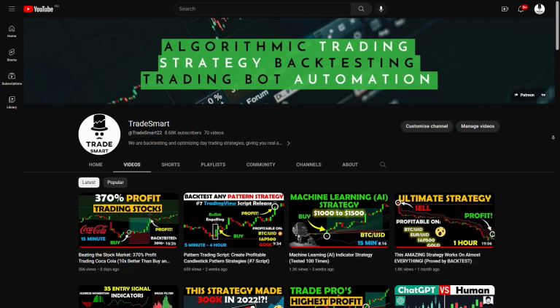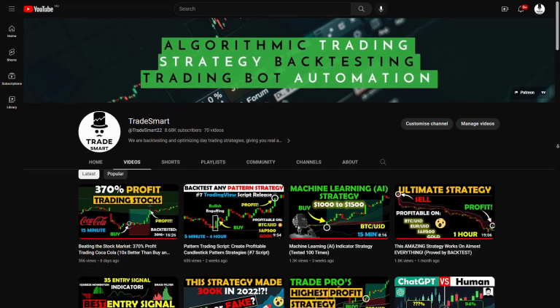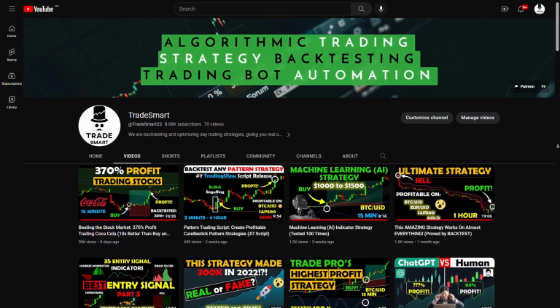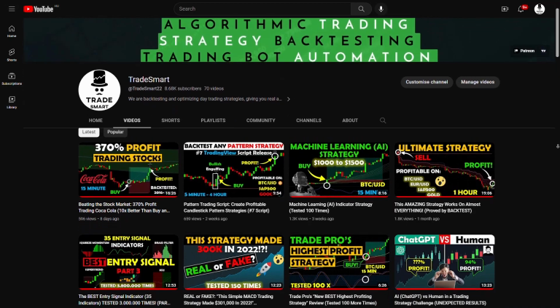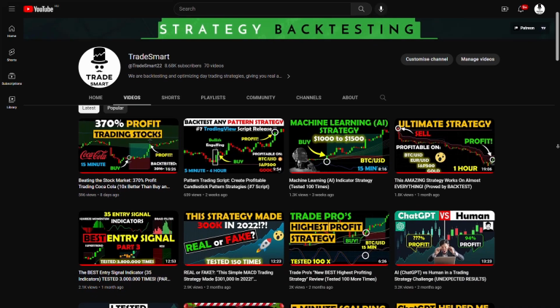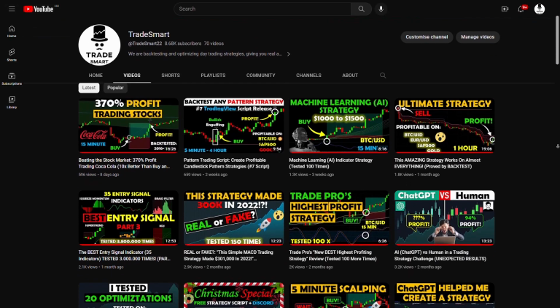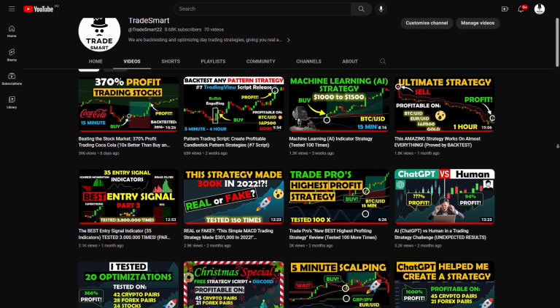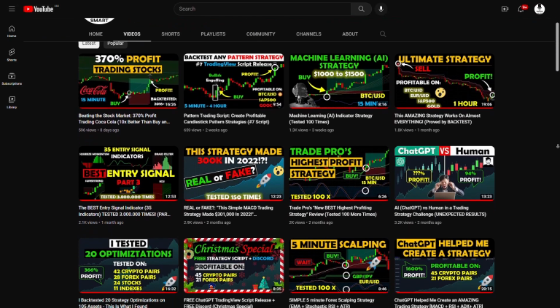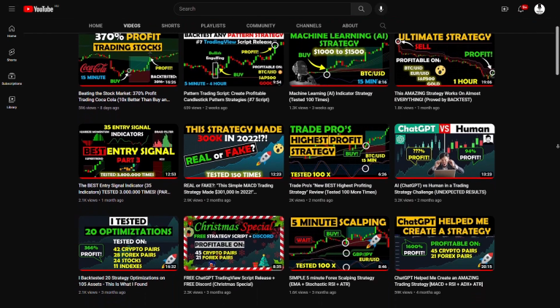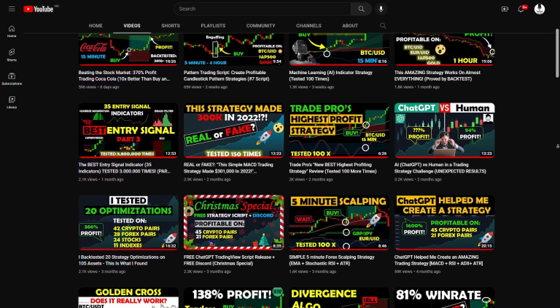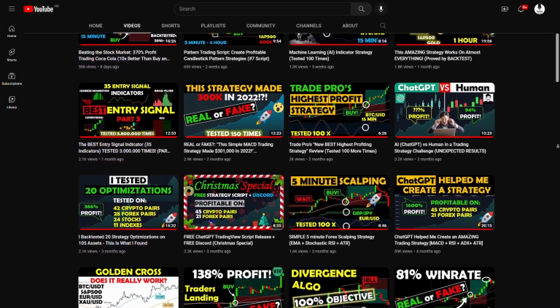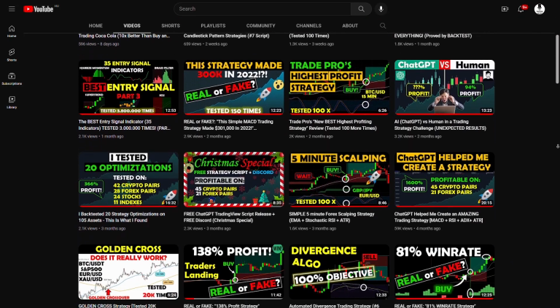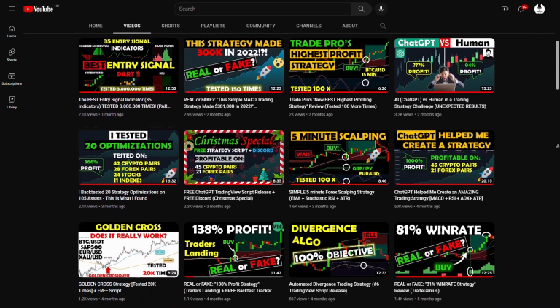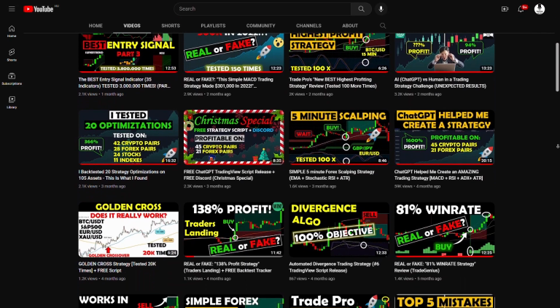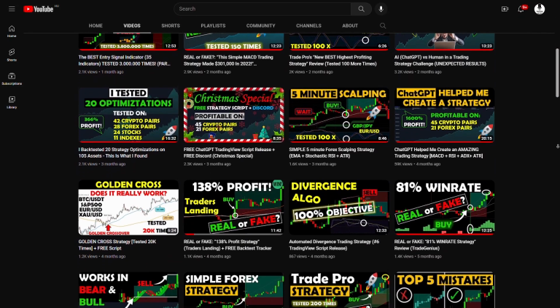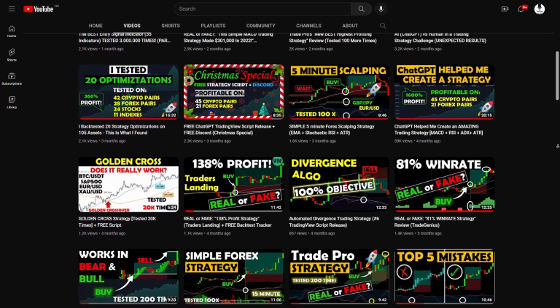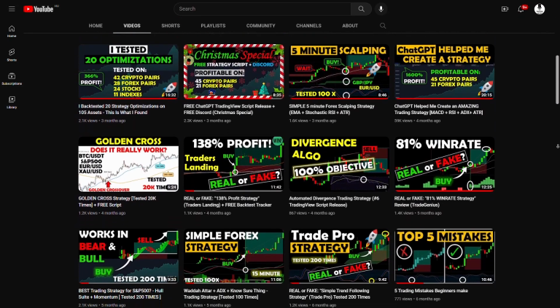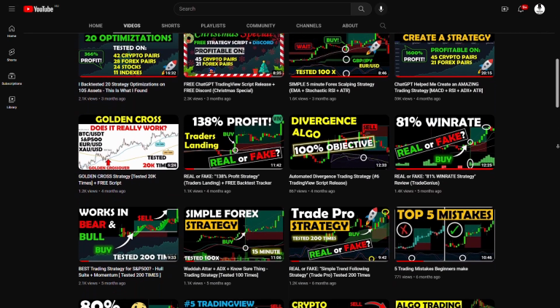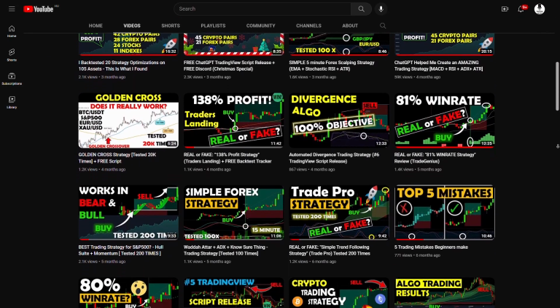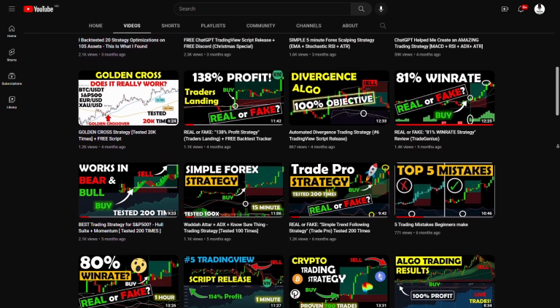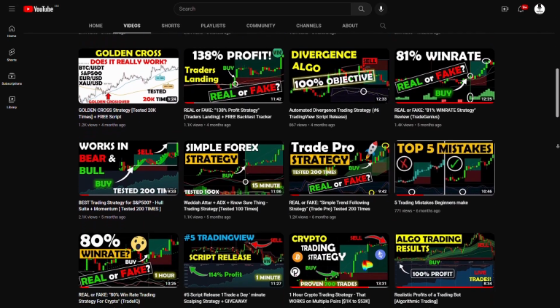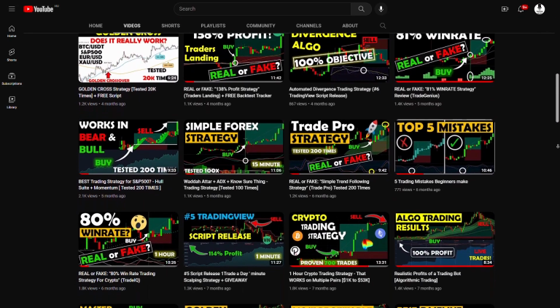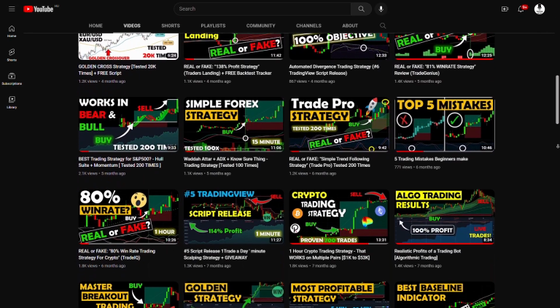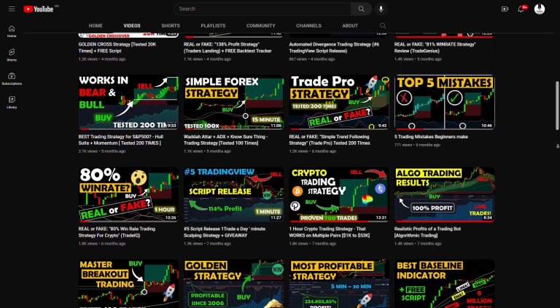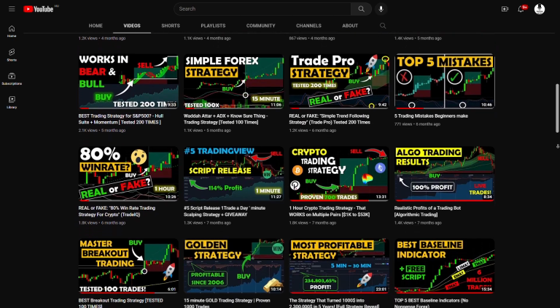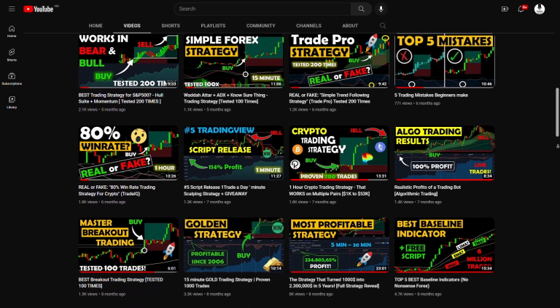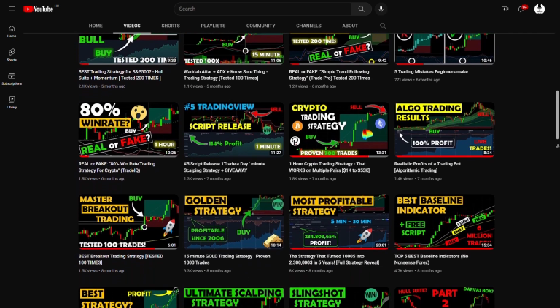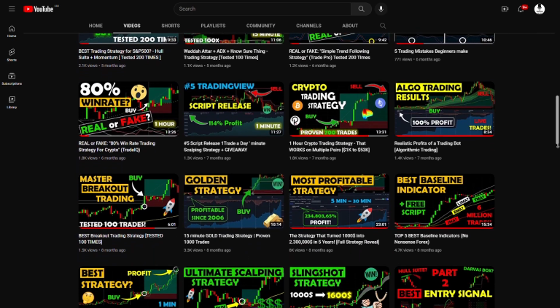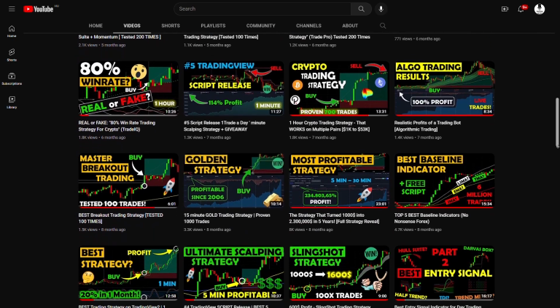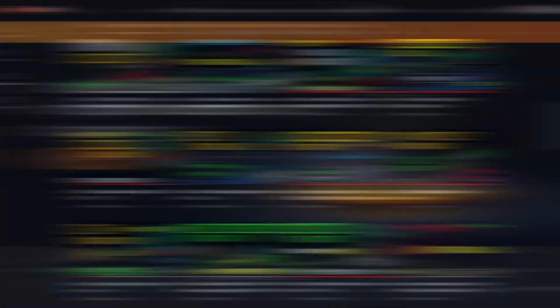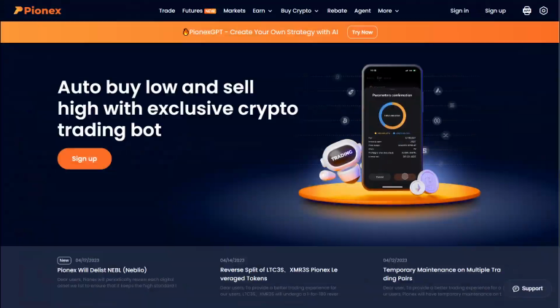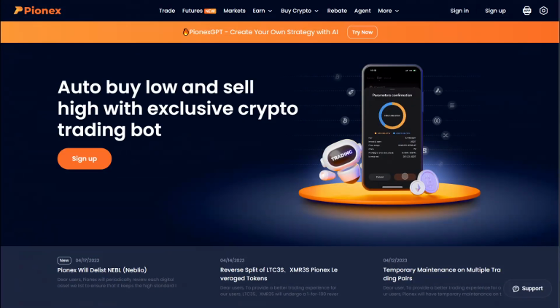Welcome back to TradeSmart! Today I'm excited to announce our first official partner exchange and copy trading platform, PionX.